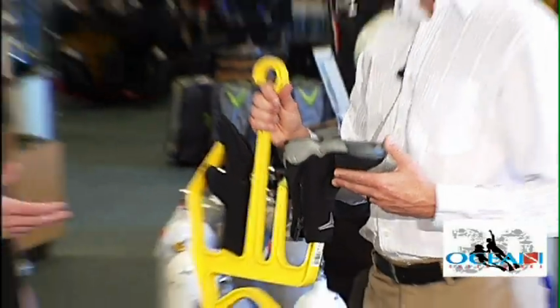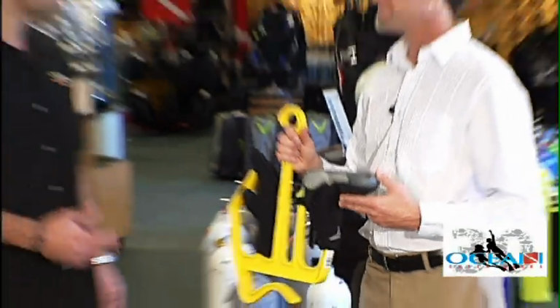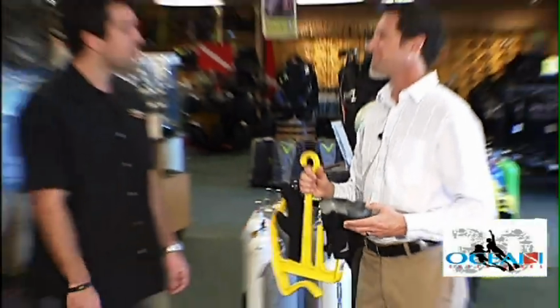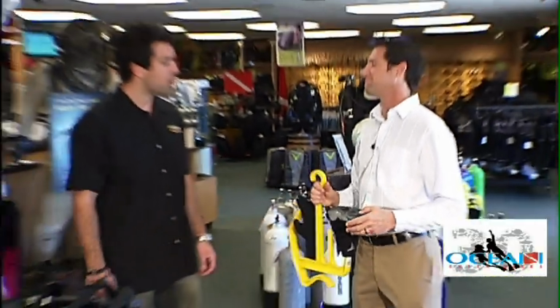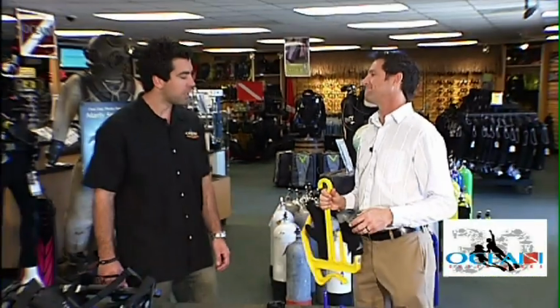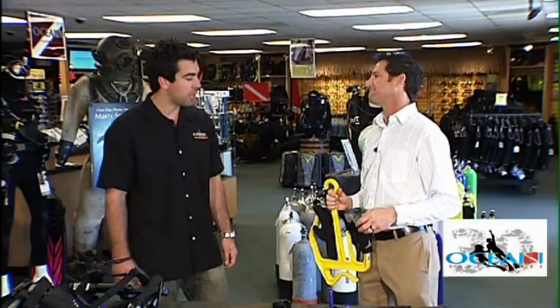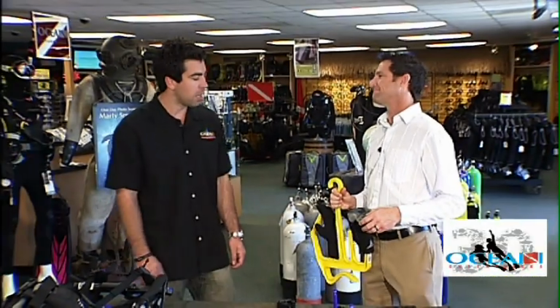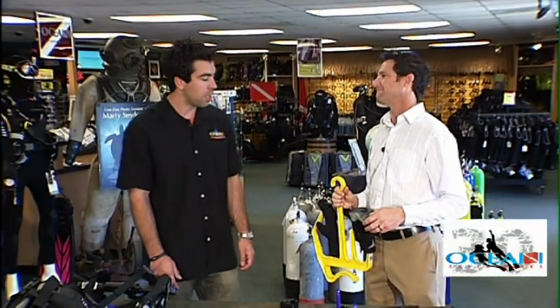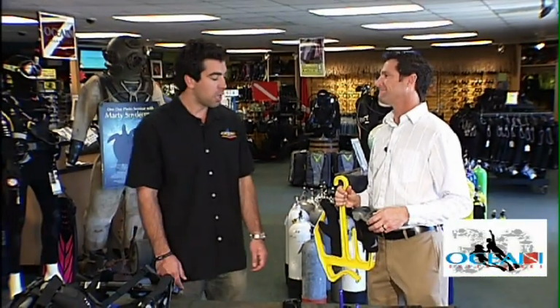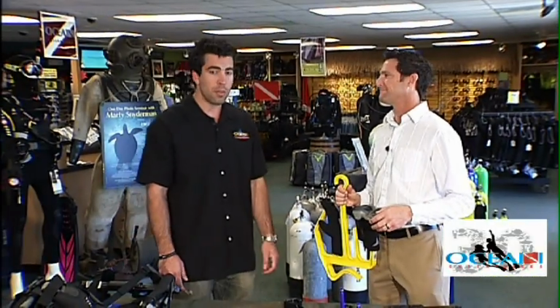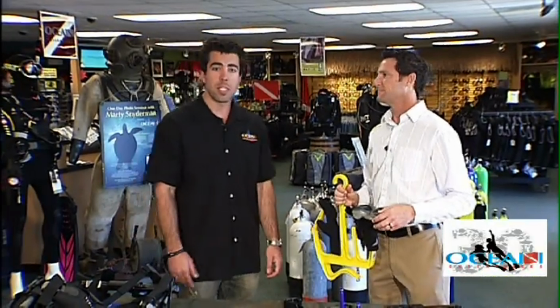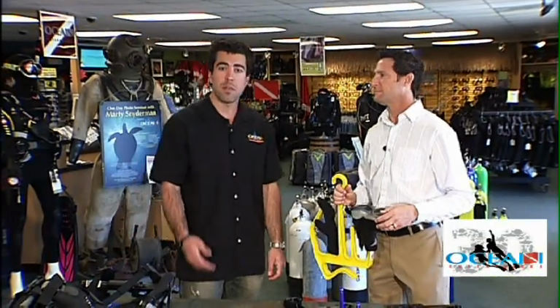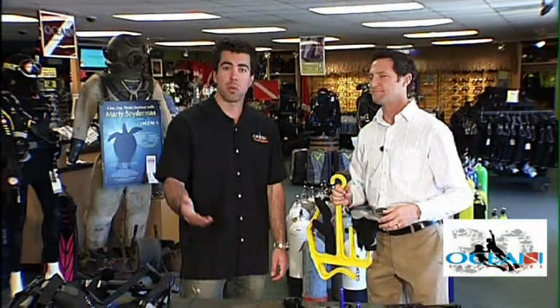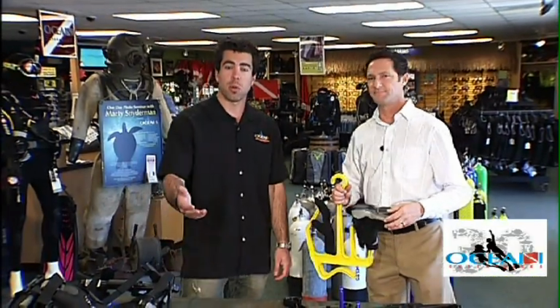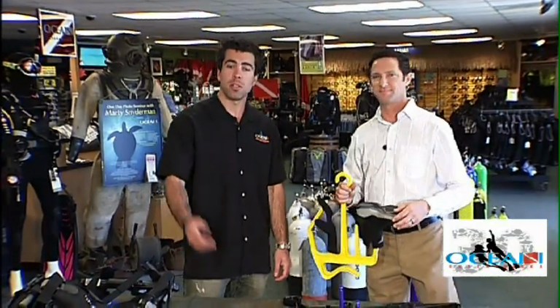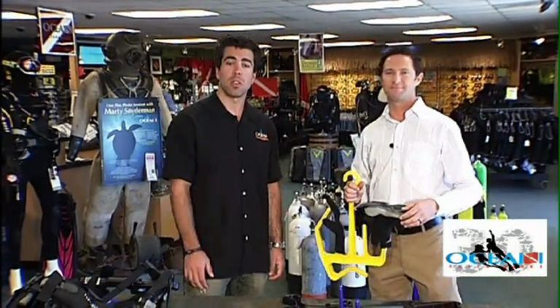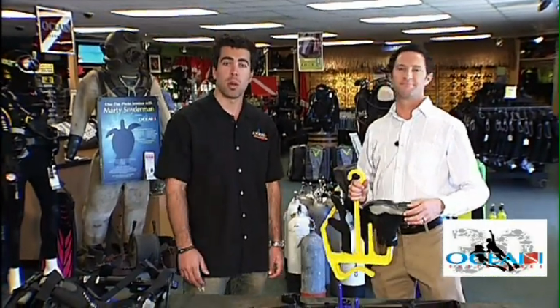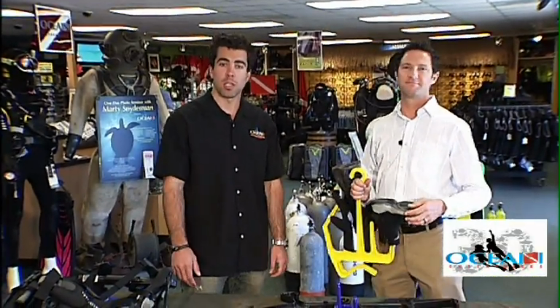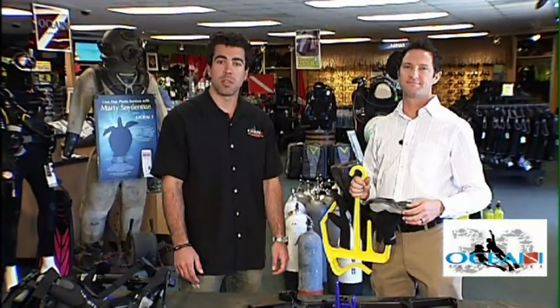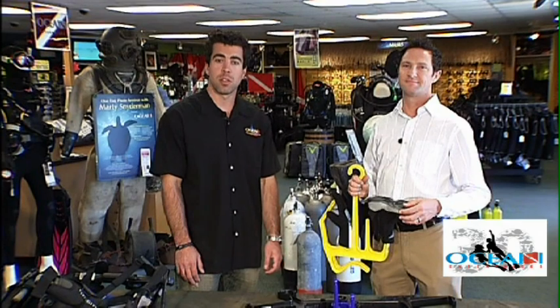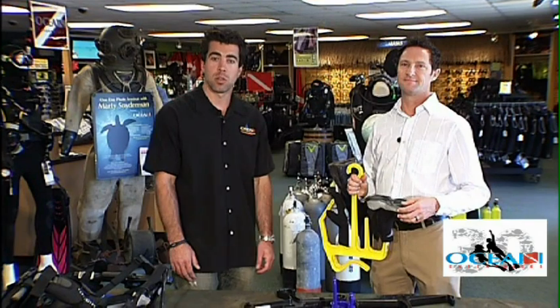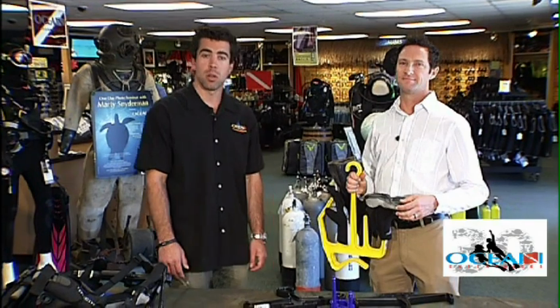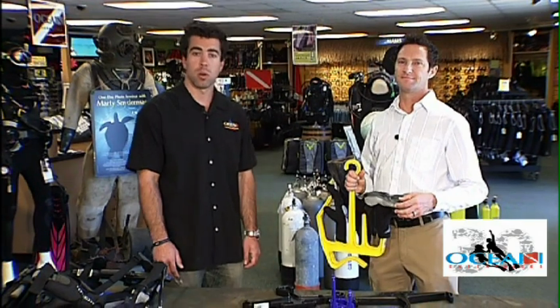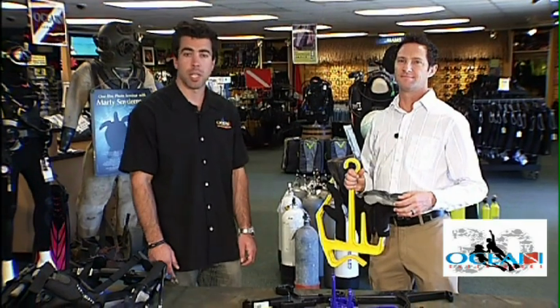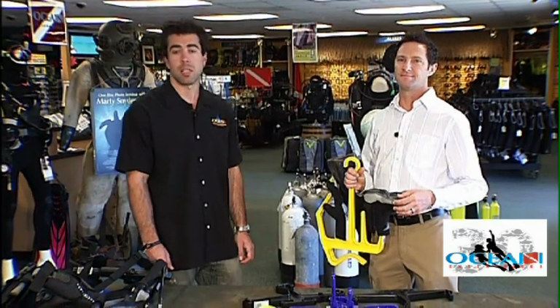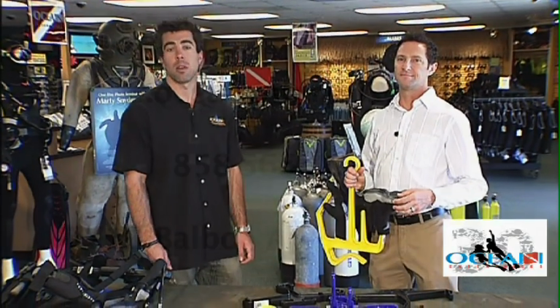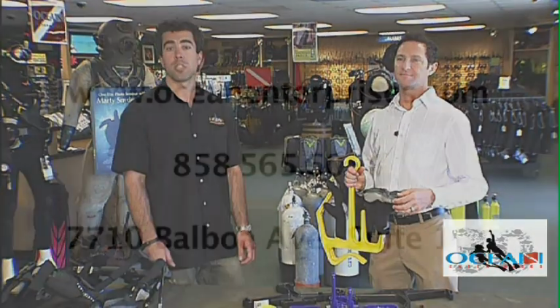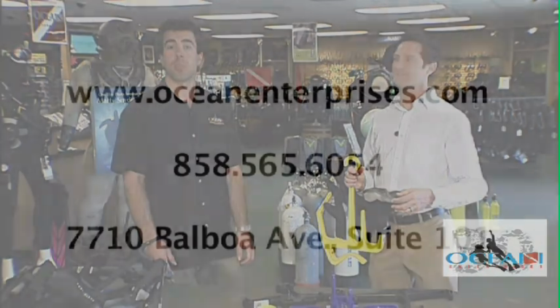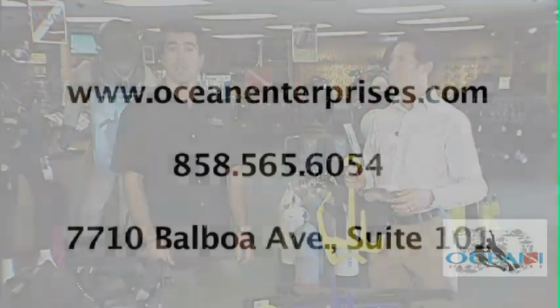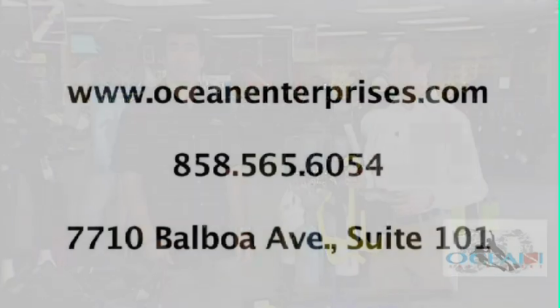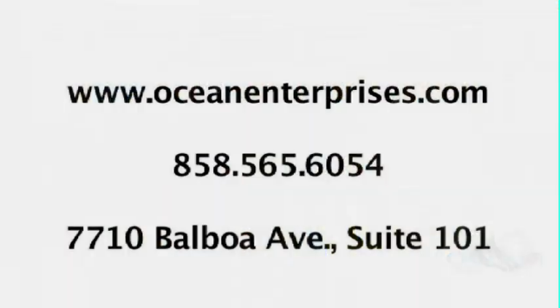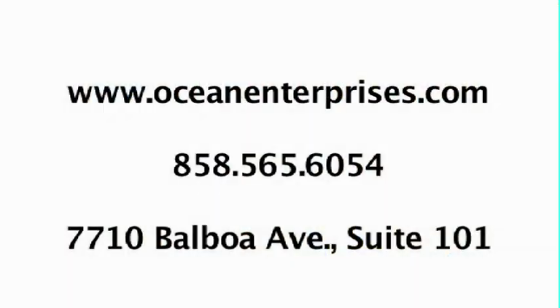Thank you very much for joining us today. If you have any more questions, you can always come into the store or check us out at OceanEnterprises.com.